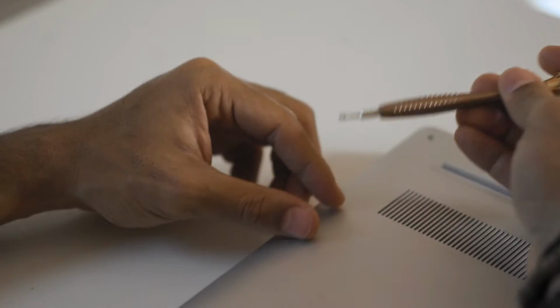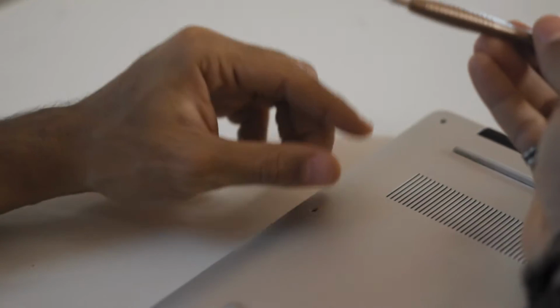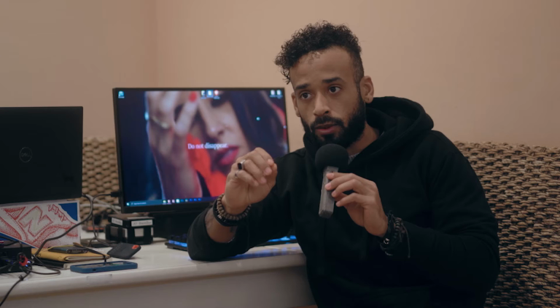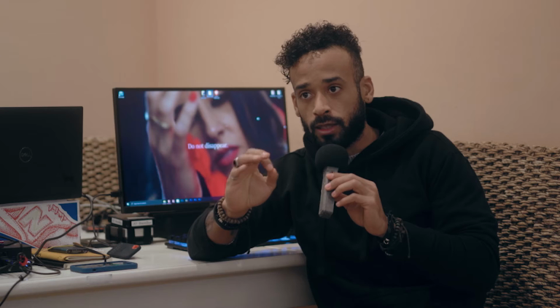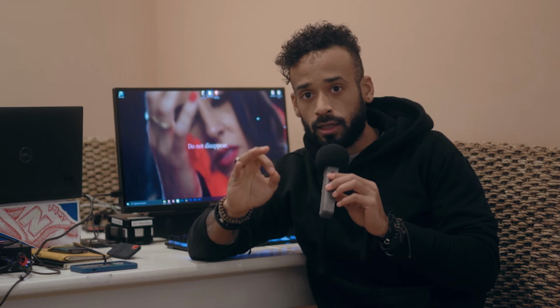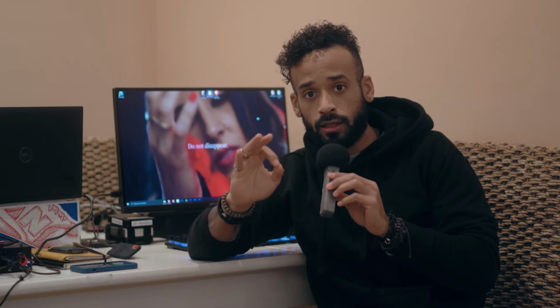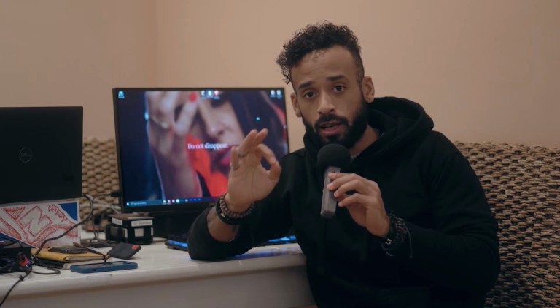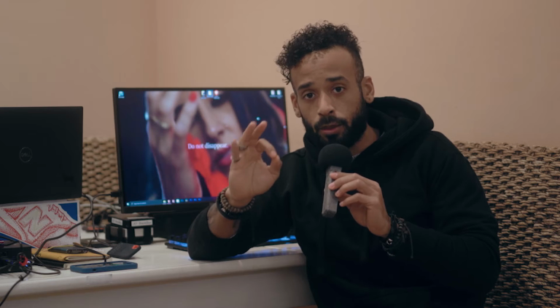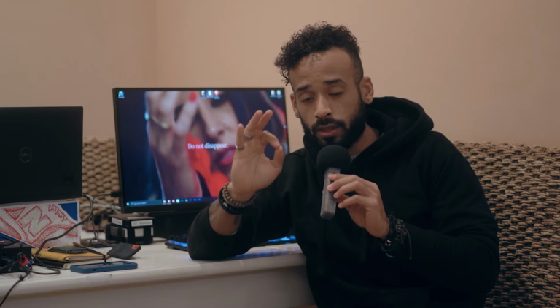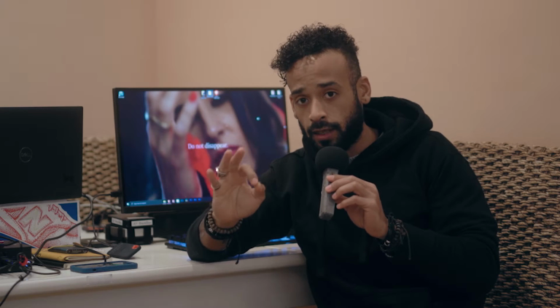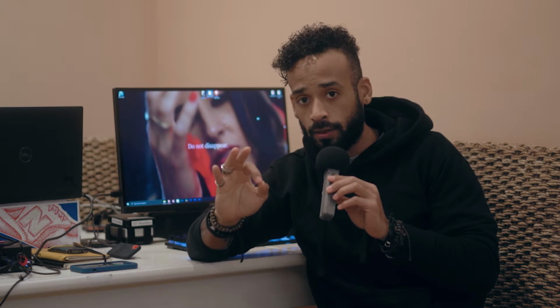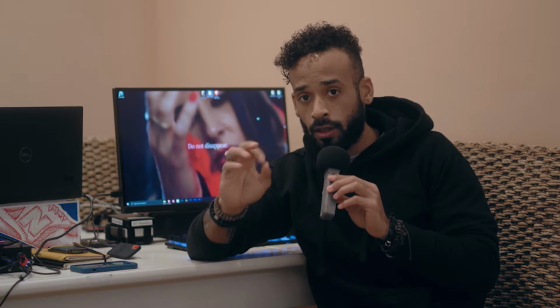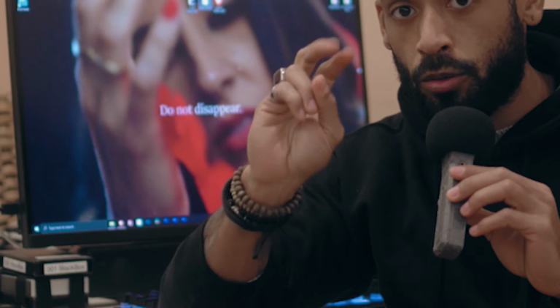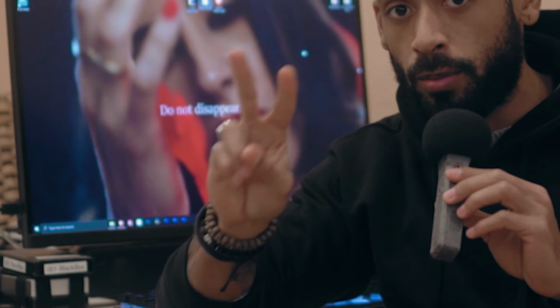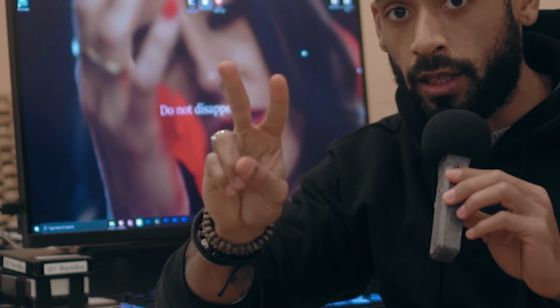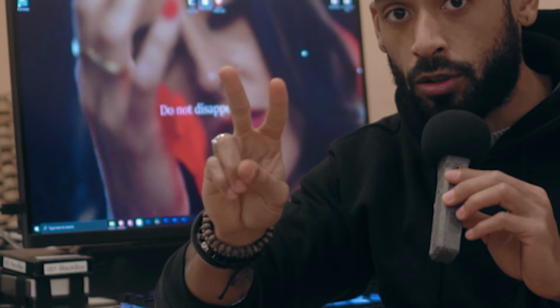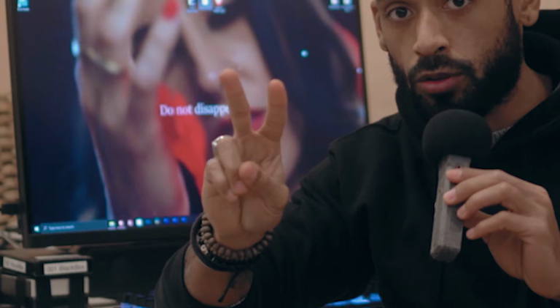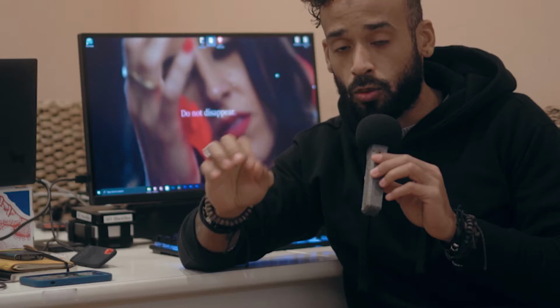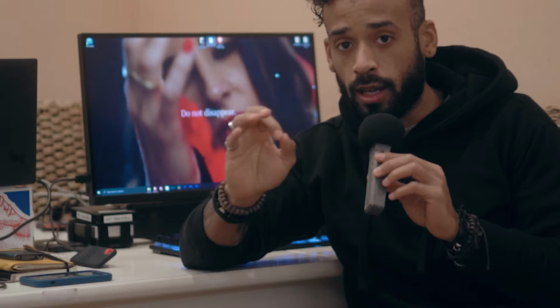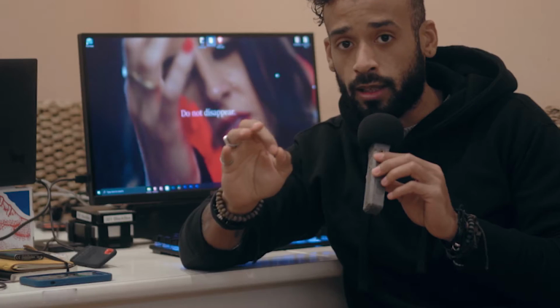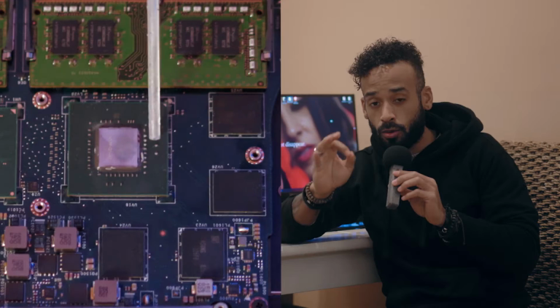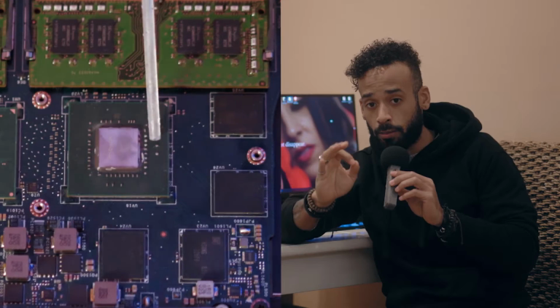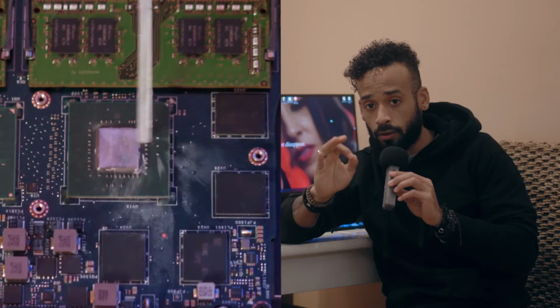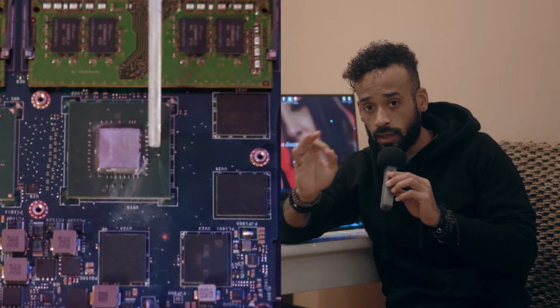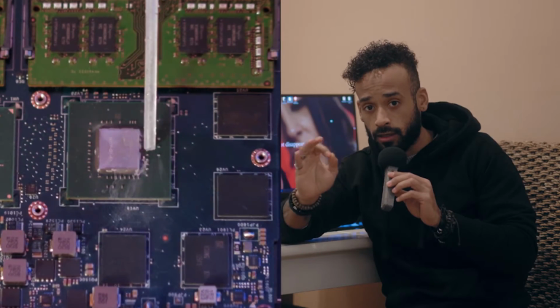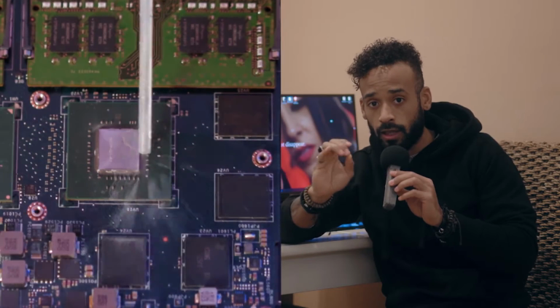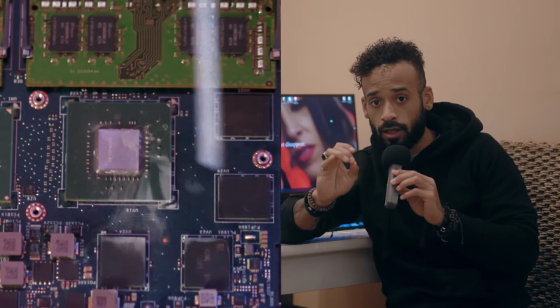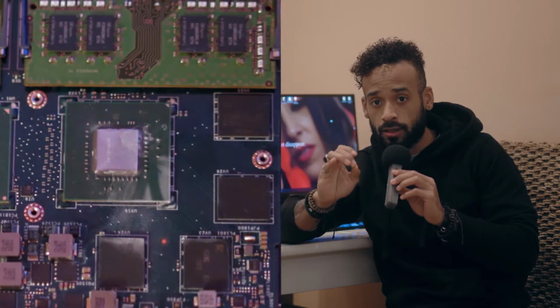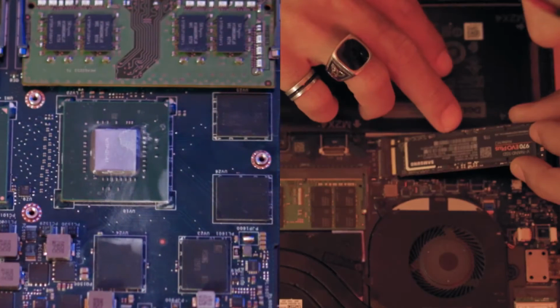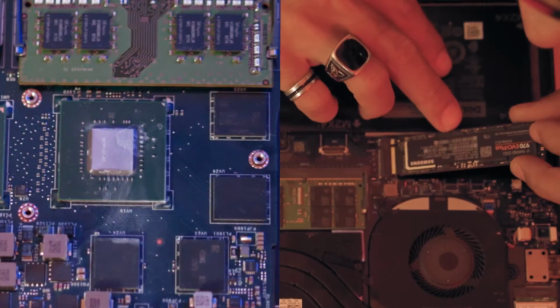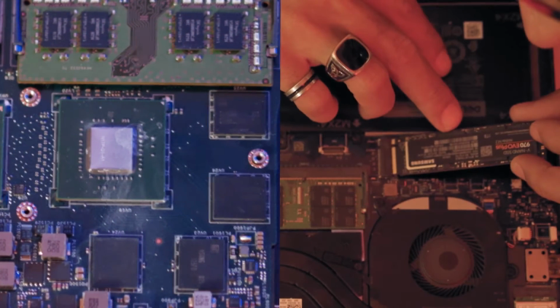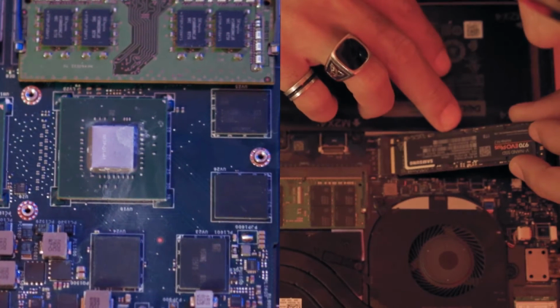From what I've seen, laptops have two main issues: one is cooling performance, and the other one is hardware performance.